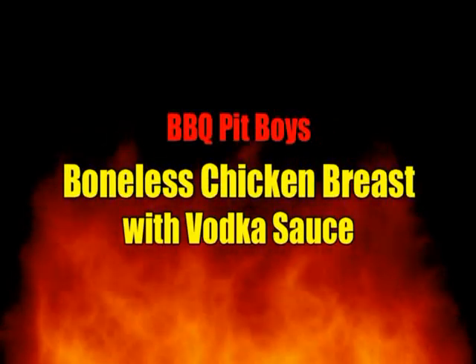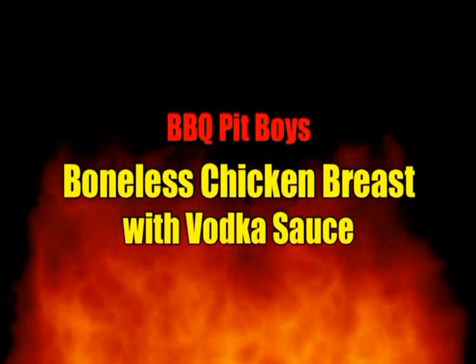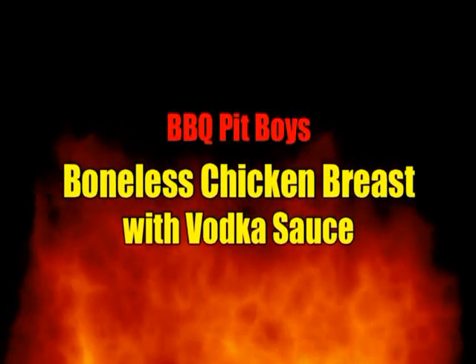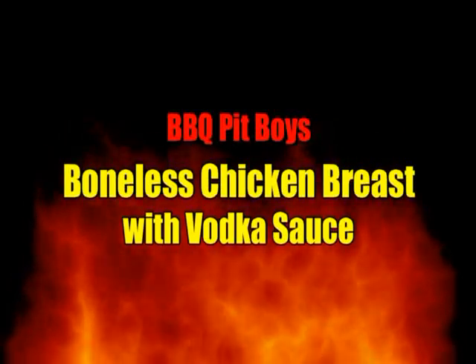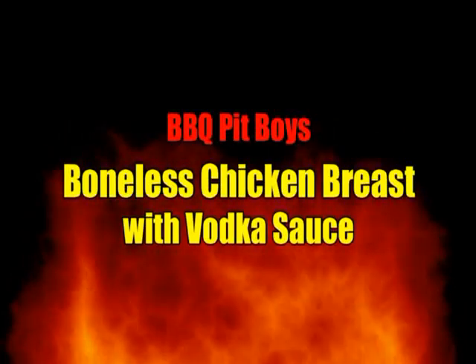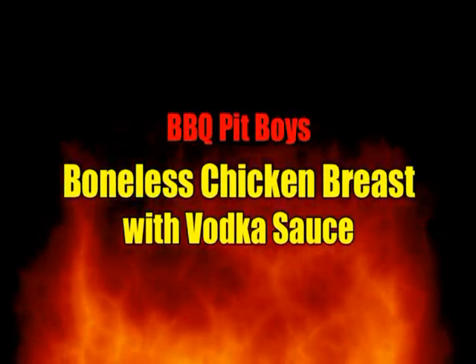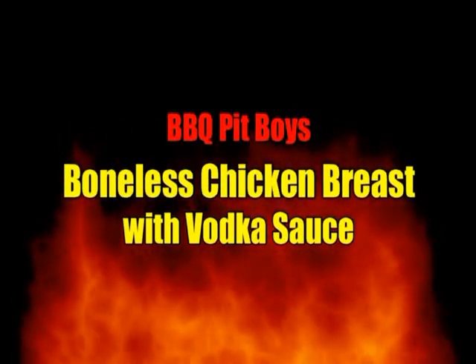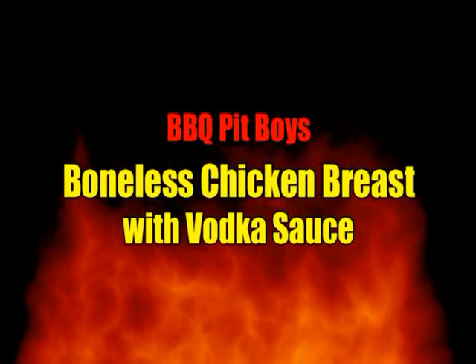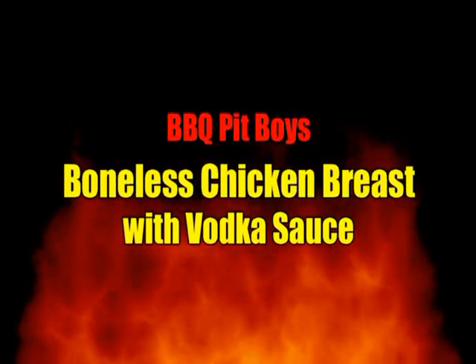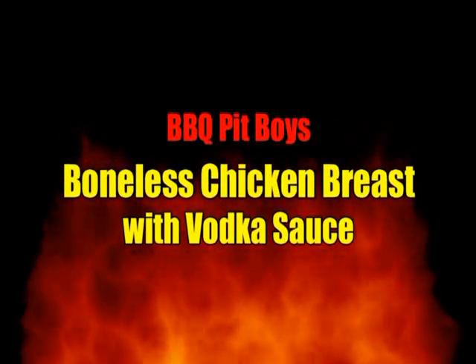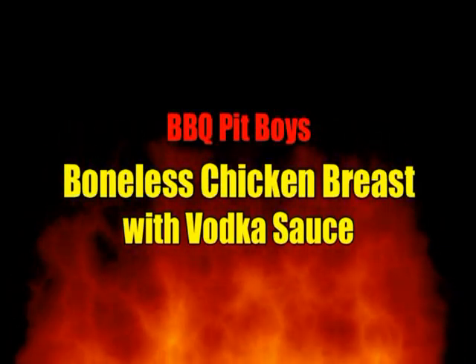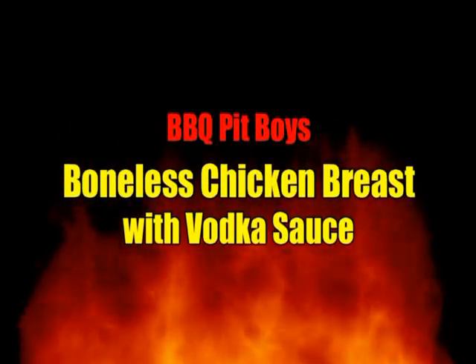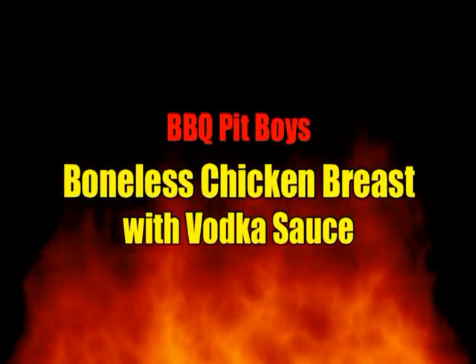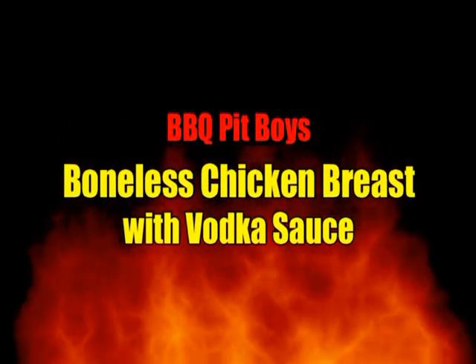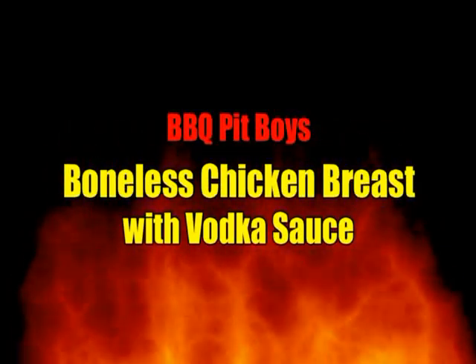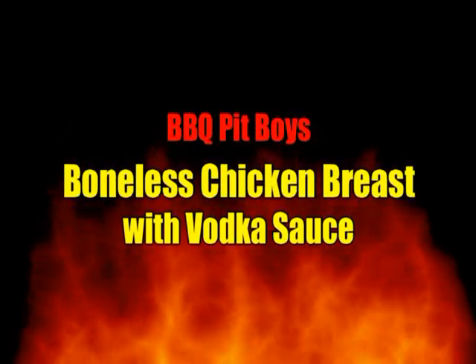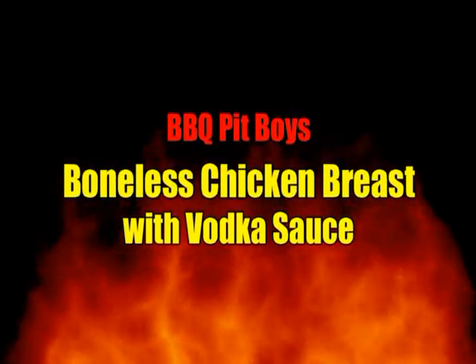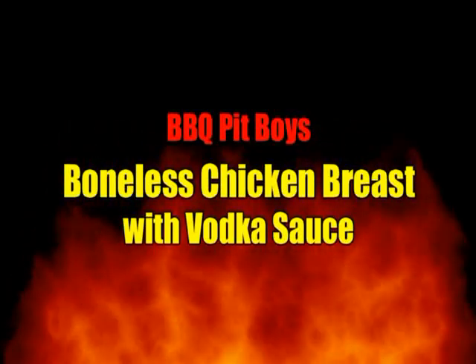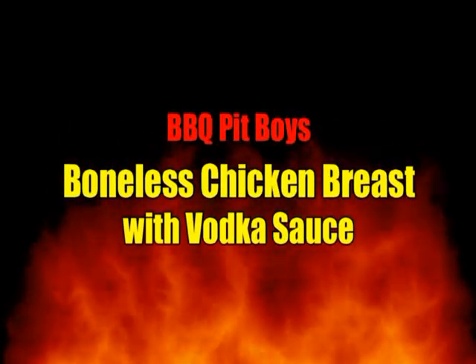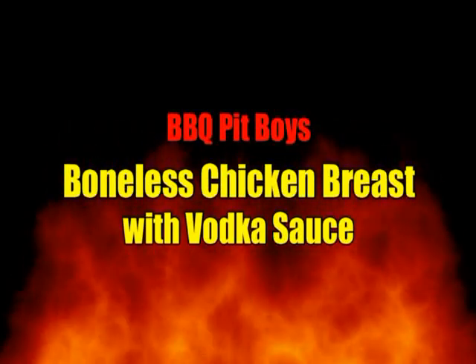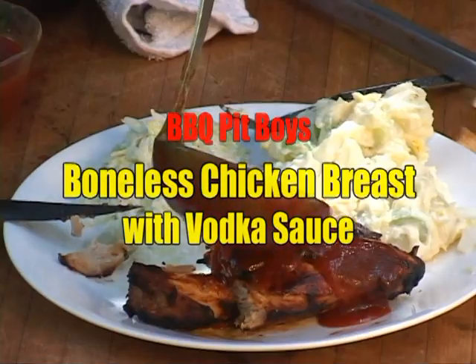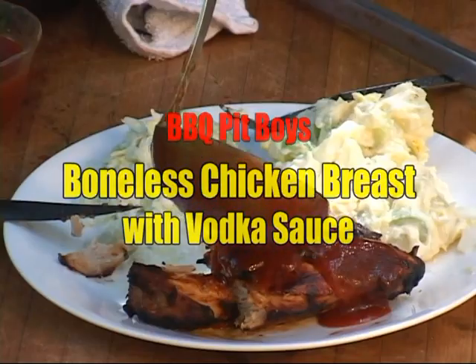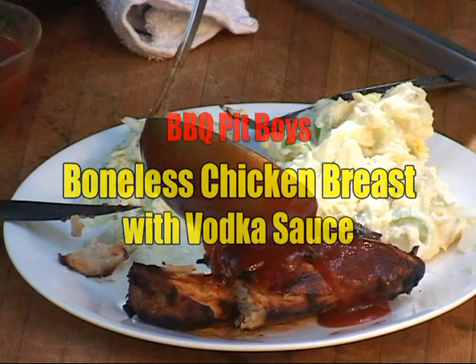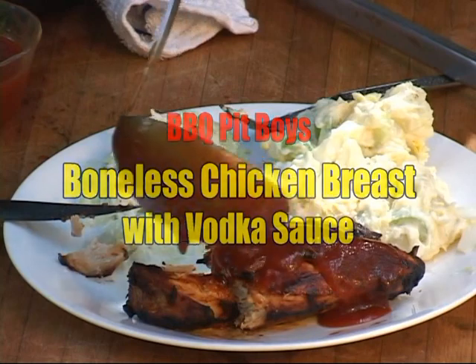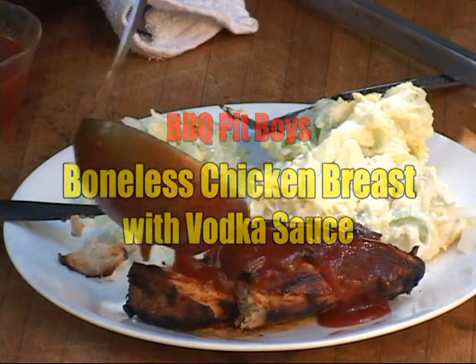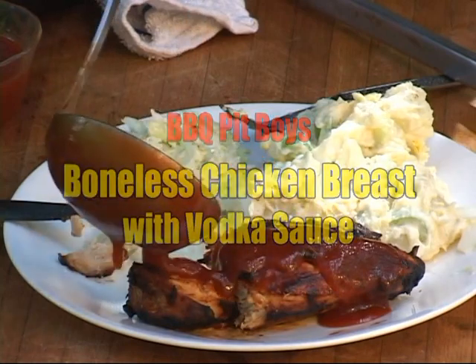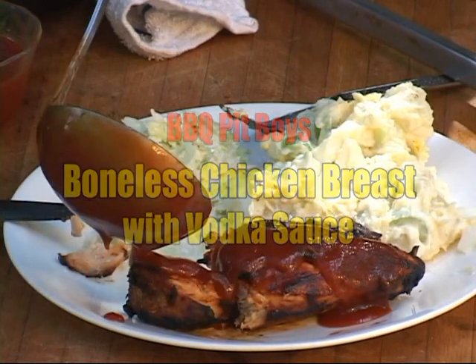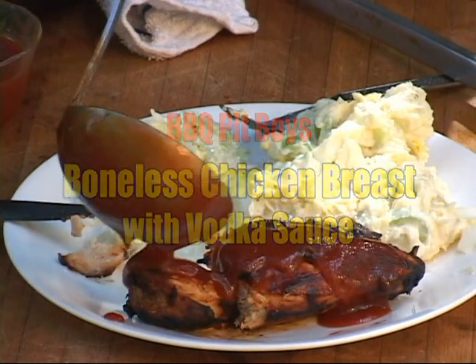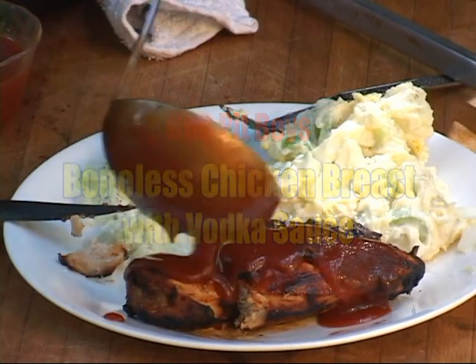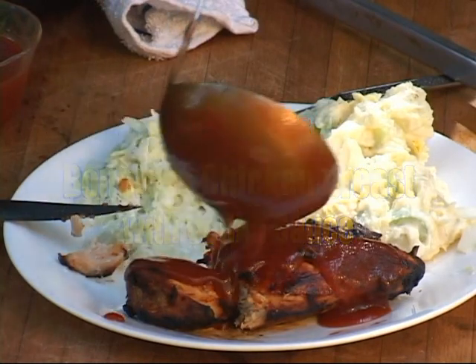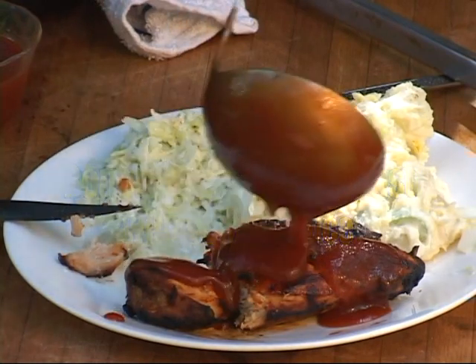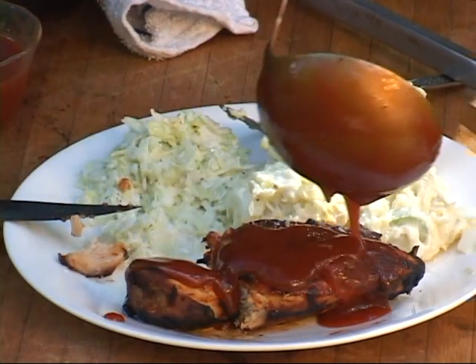Welcome to BBQWeb.com. Today we're gonna do a boneless chicken breast with some vodka sauce.